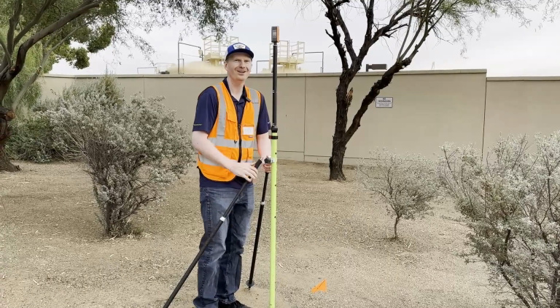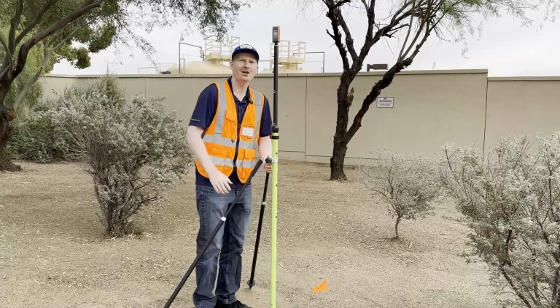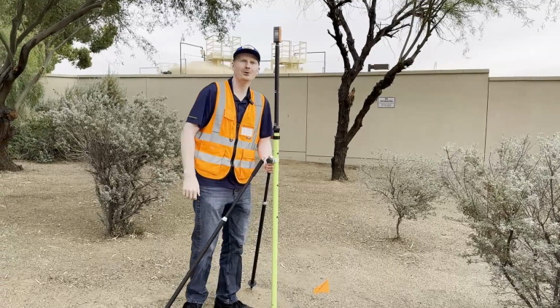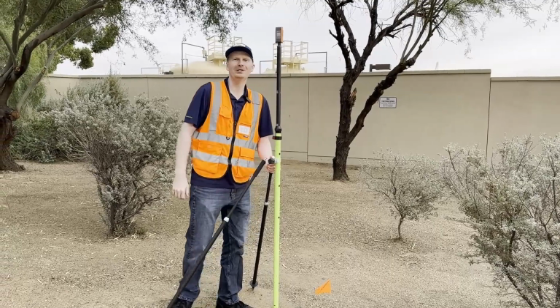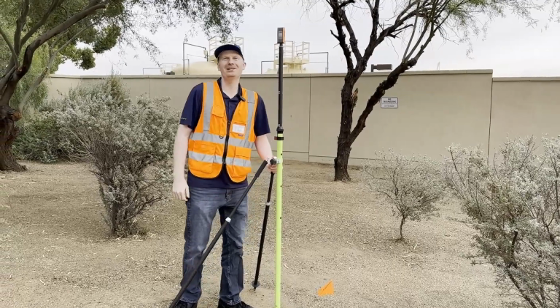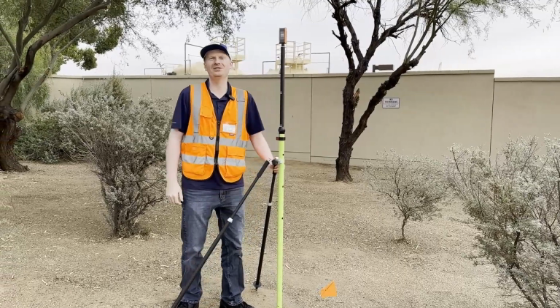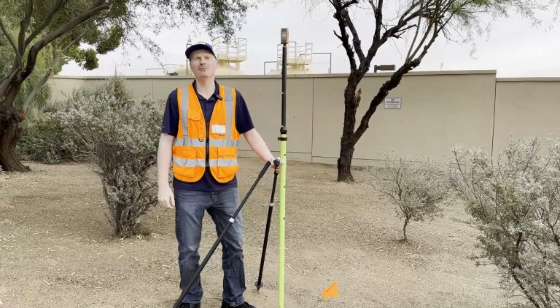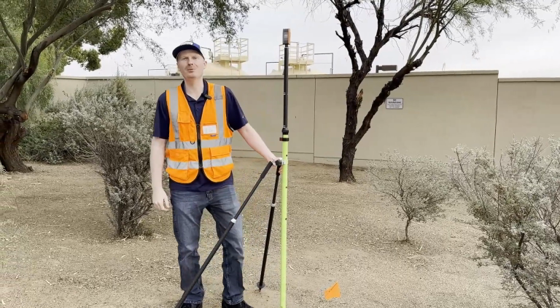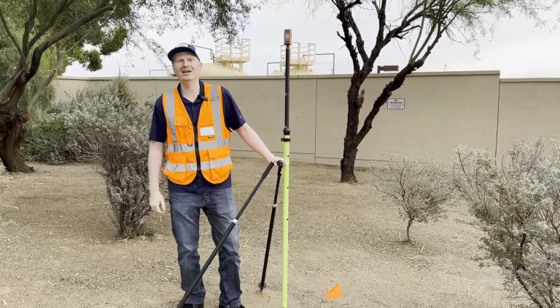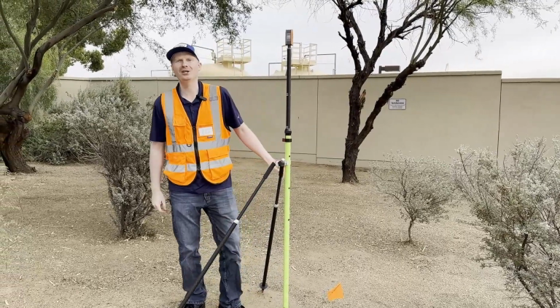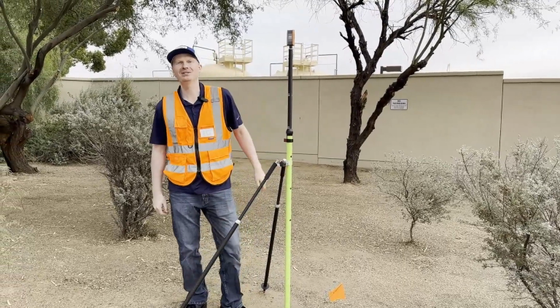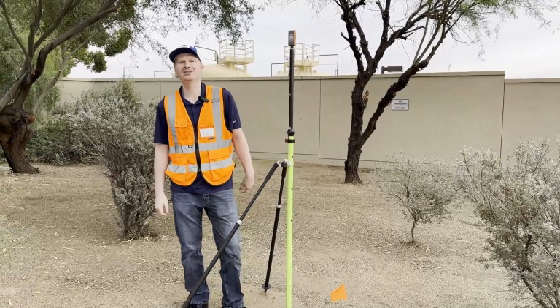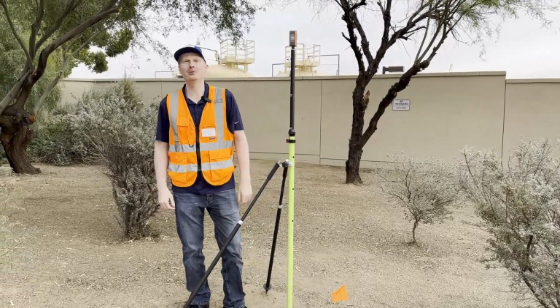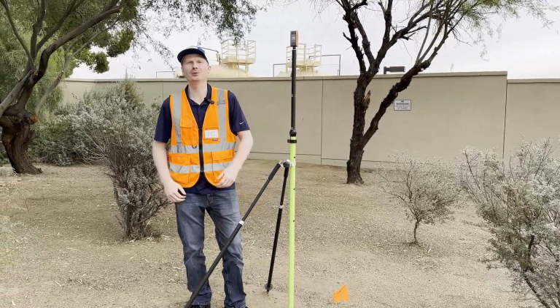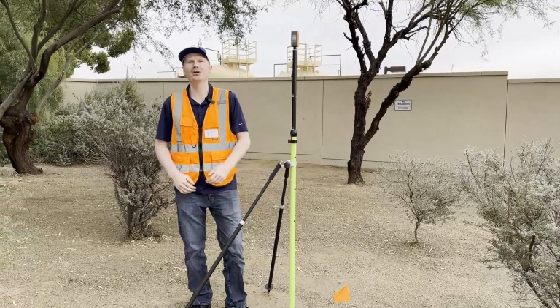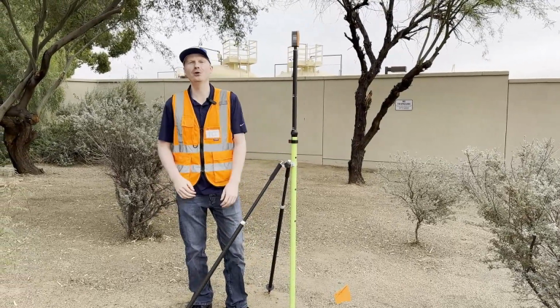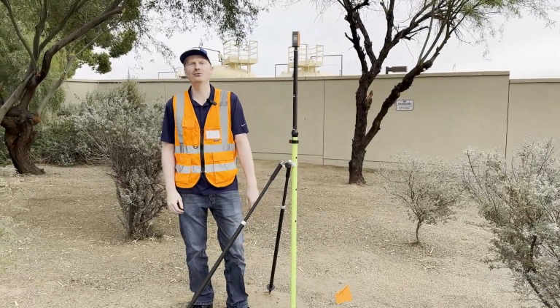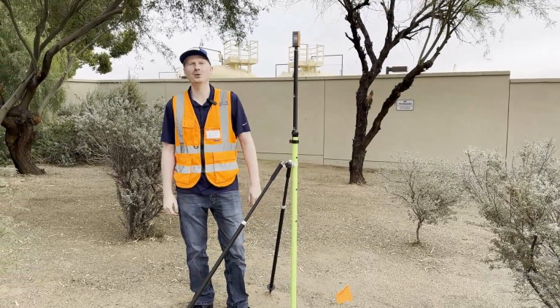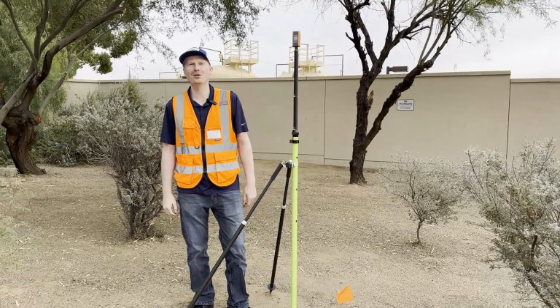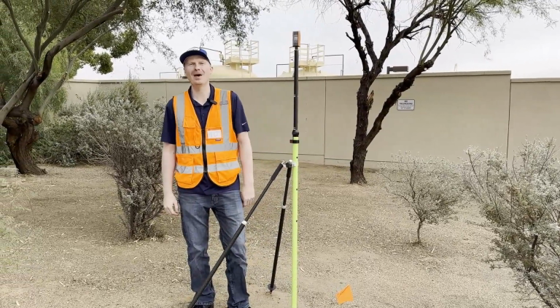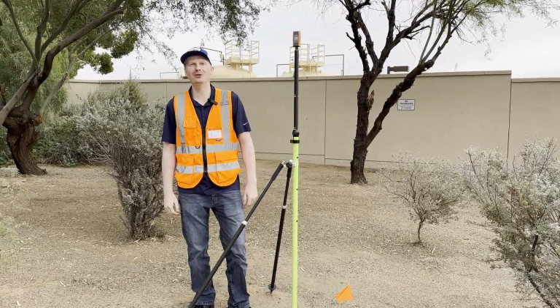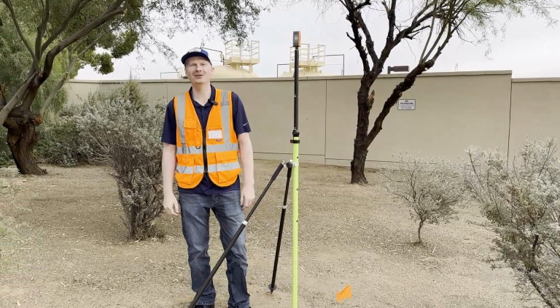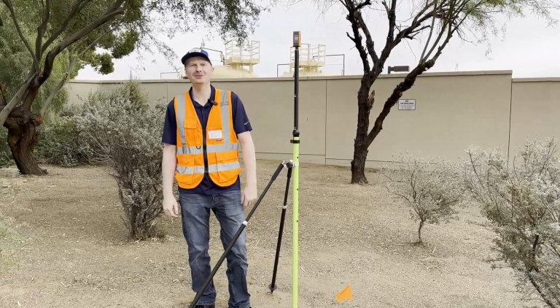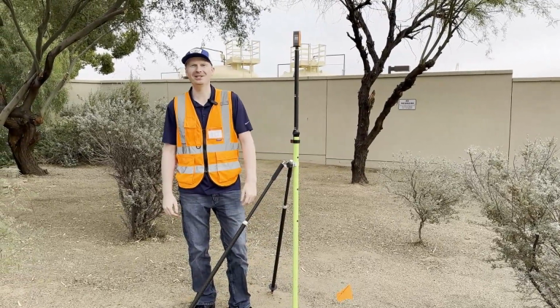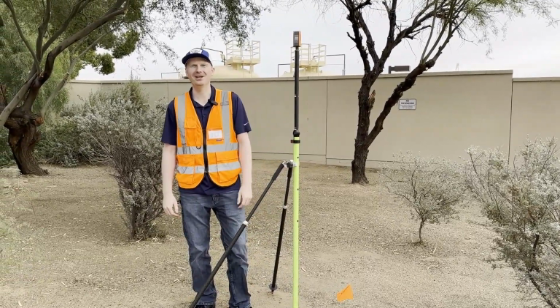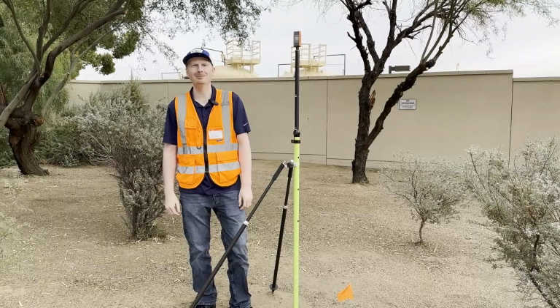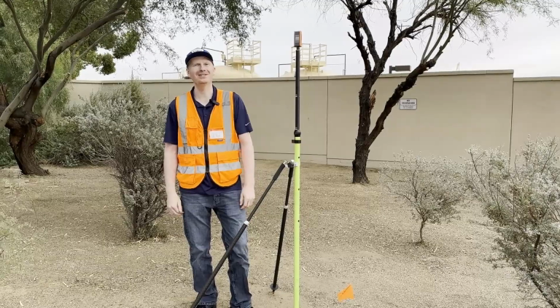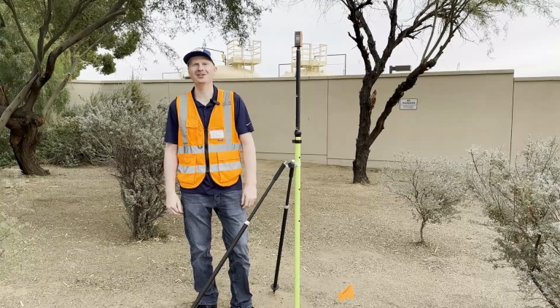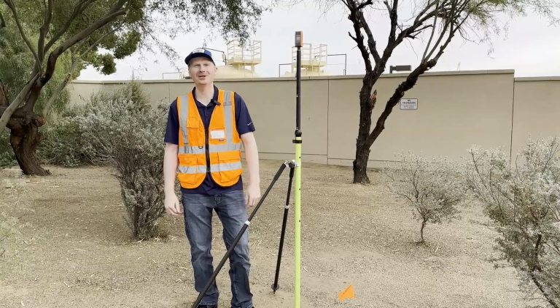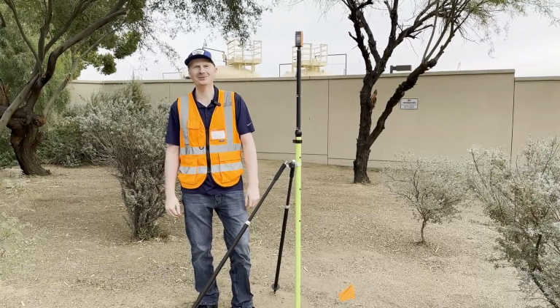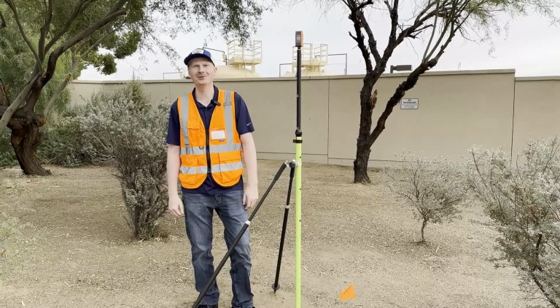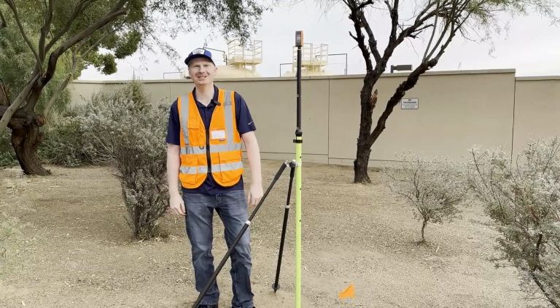Hey everyone, it's Dave with Bad Elf. Today we're doing an overview of the Bad Elf Flex Mini app. Let's get right into it.